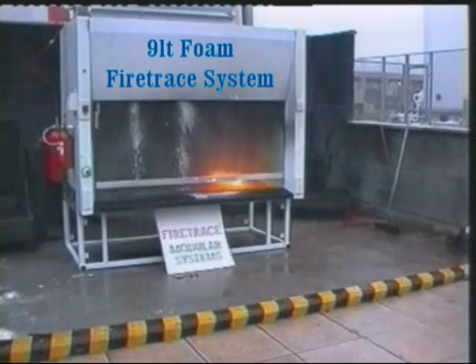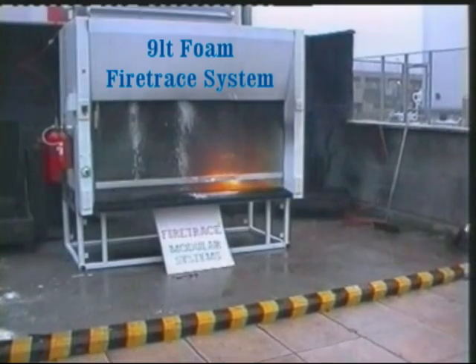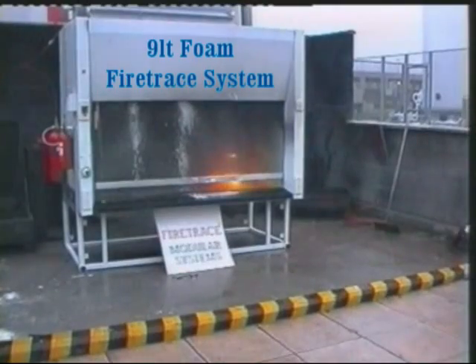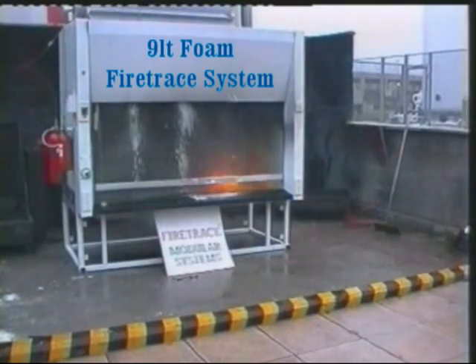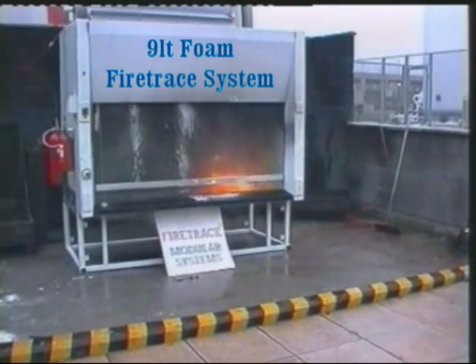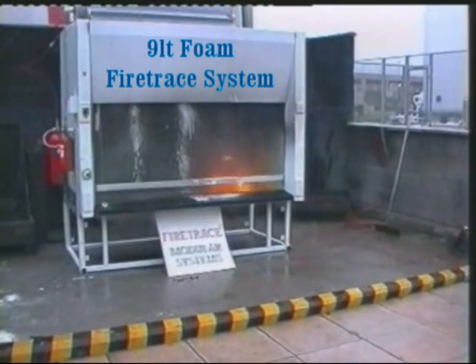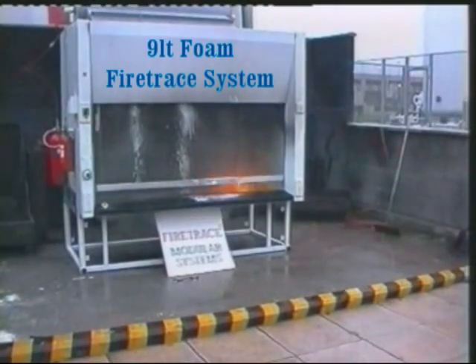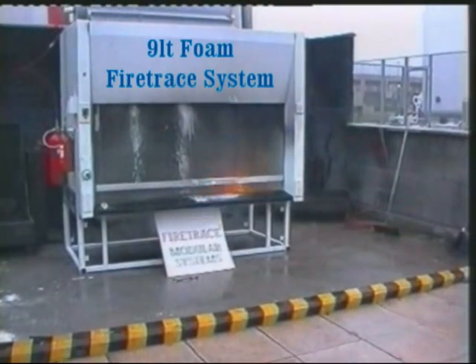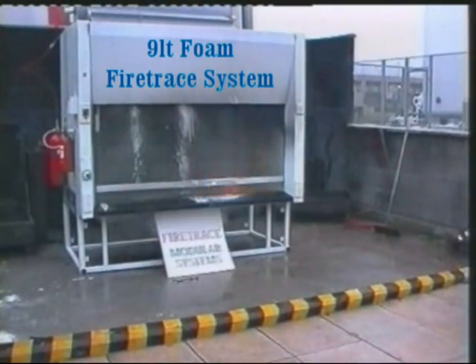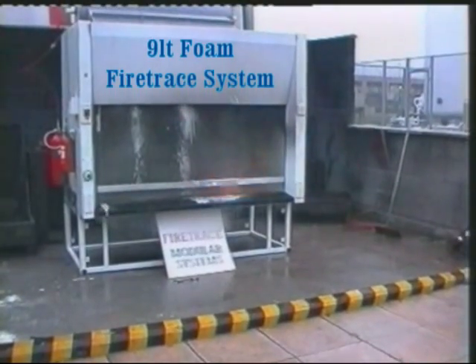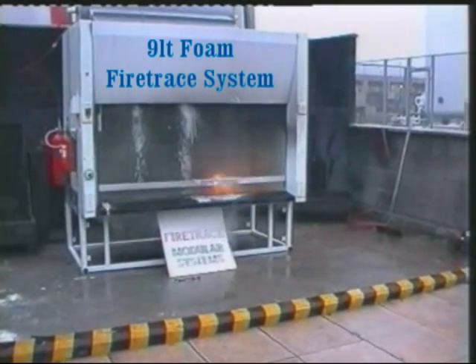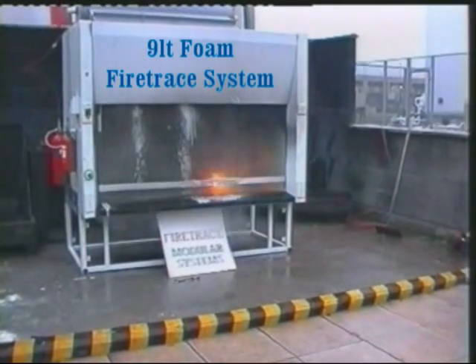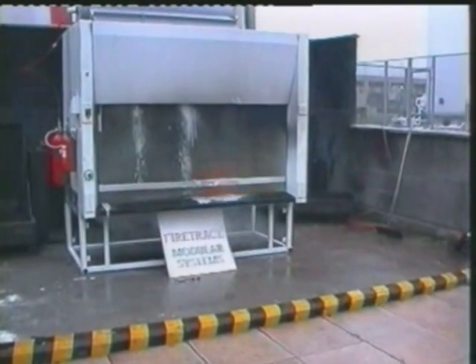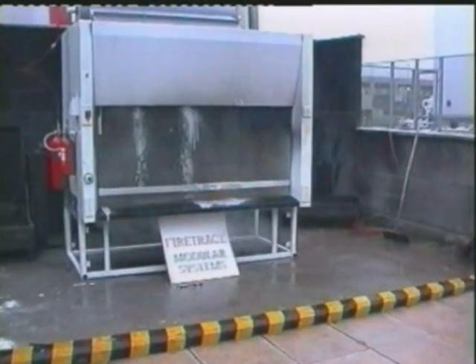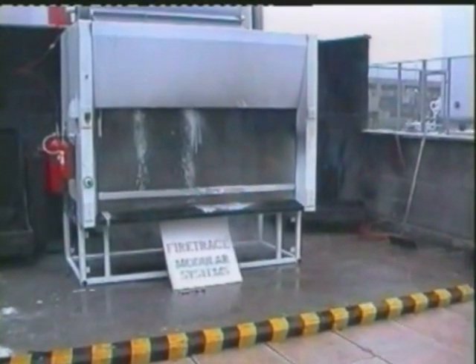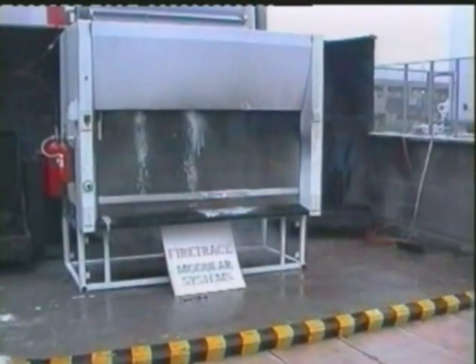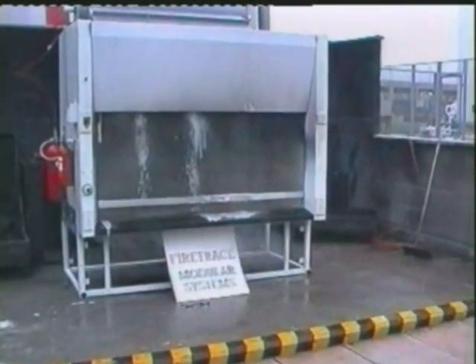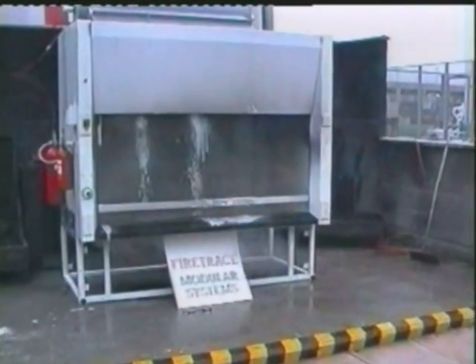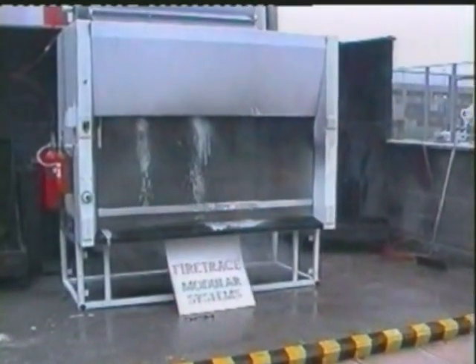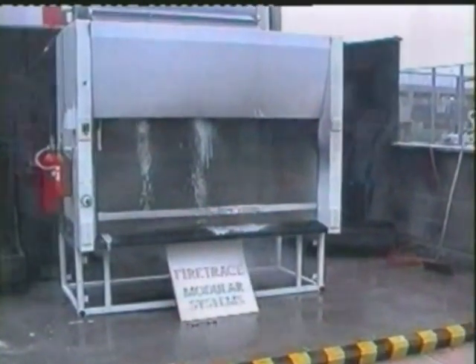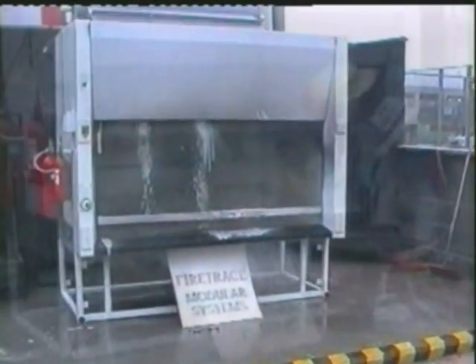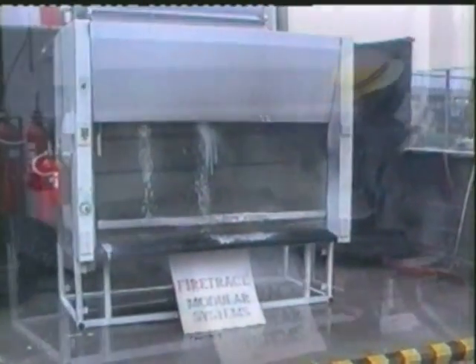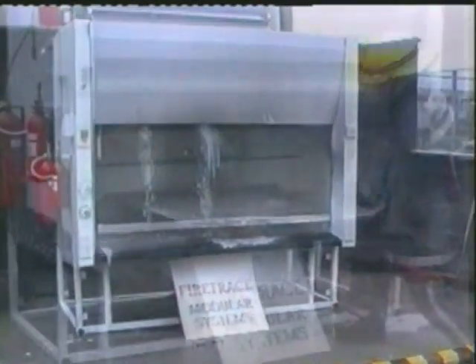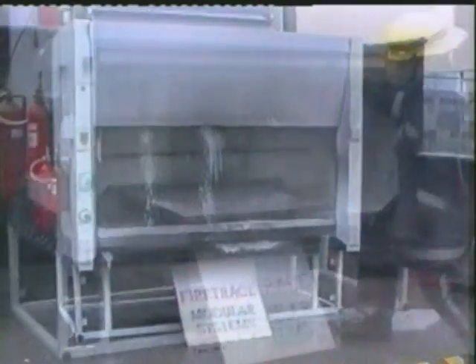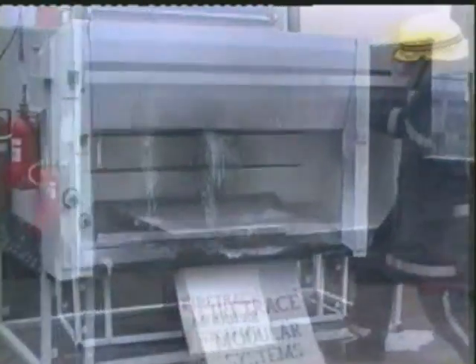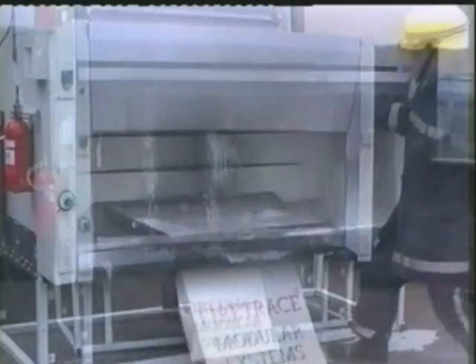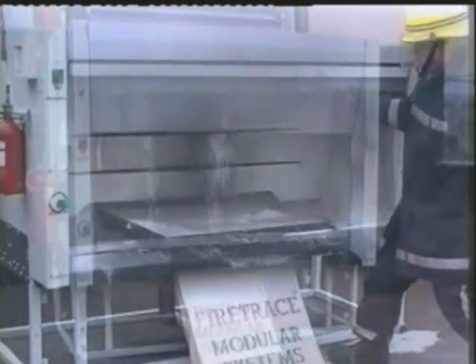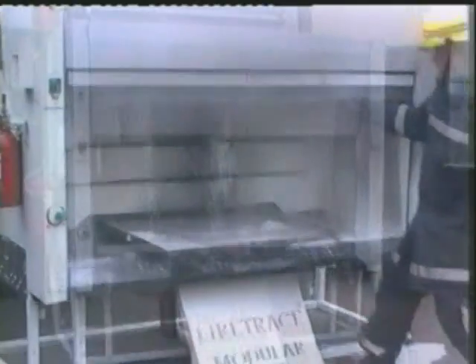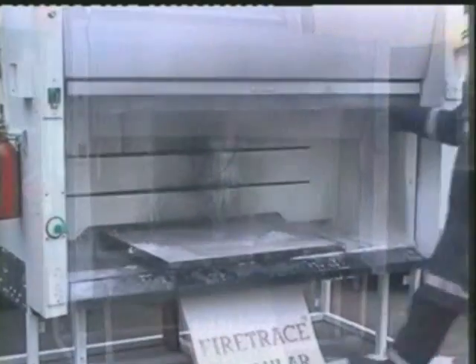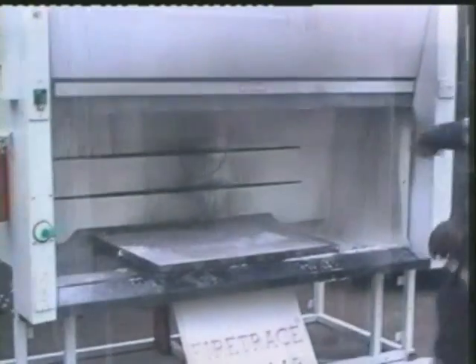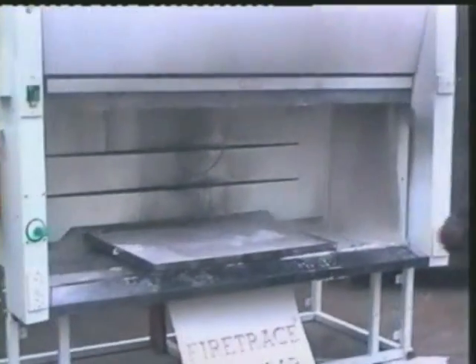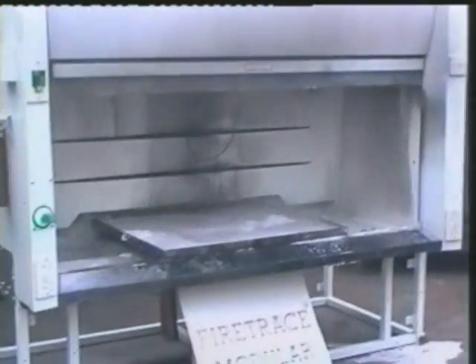Although slower to react, a triple-F foam will prevent re-ignition.